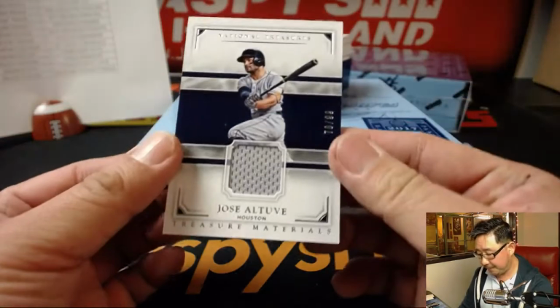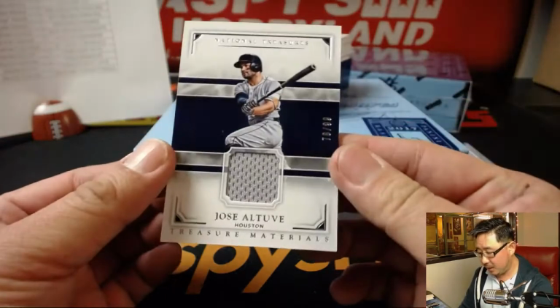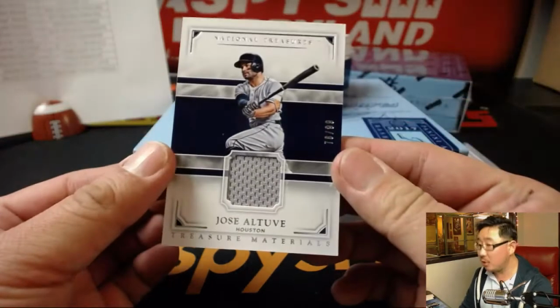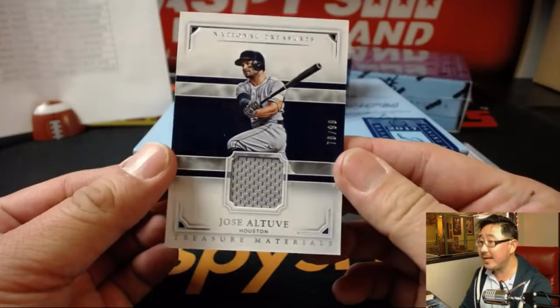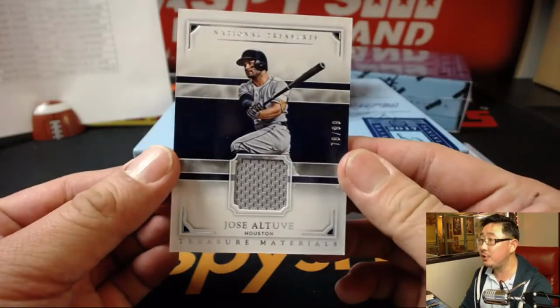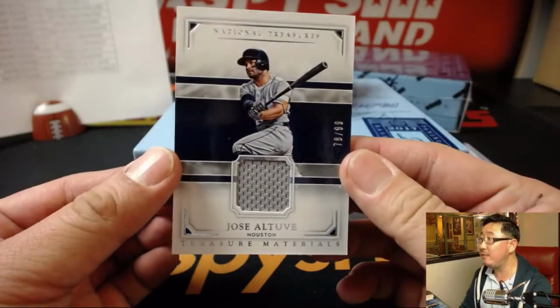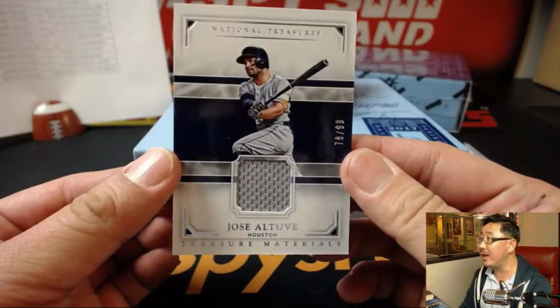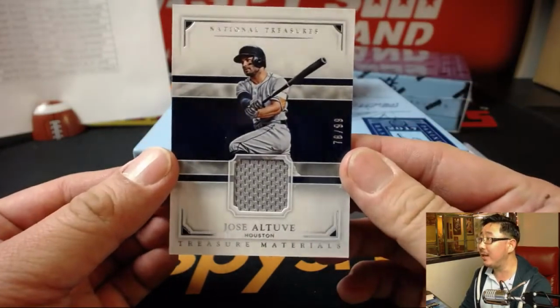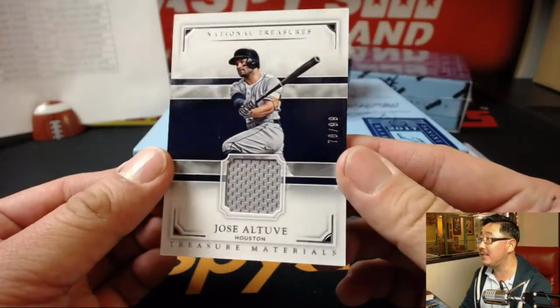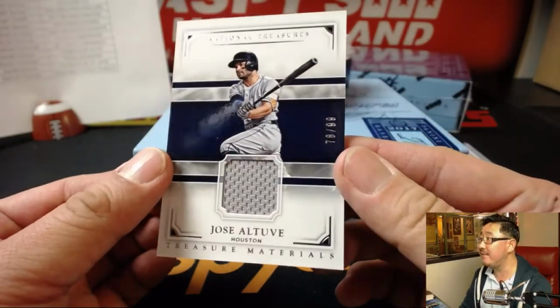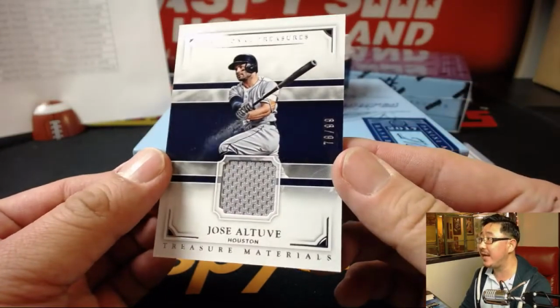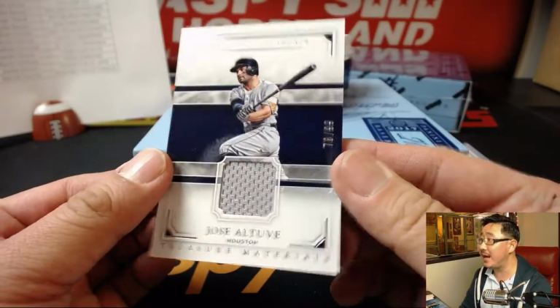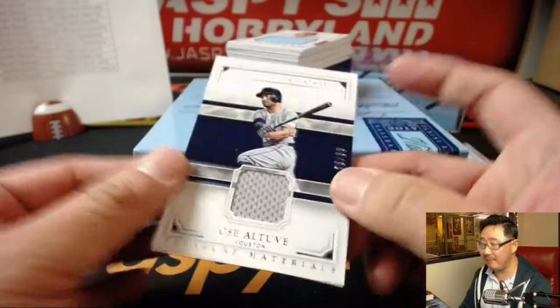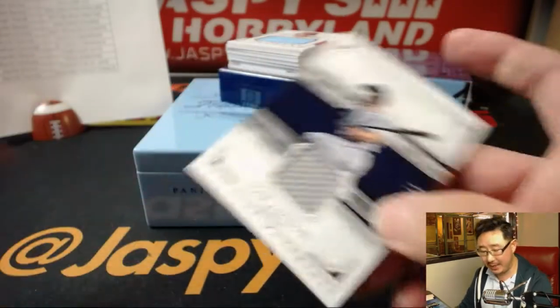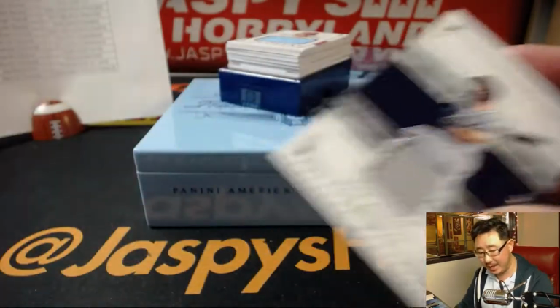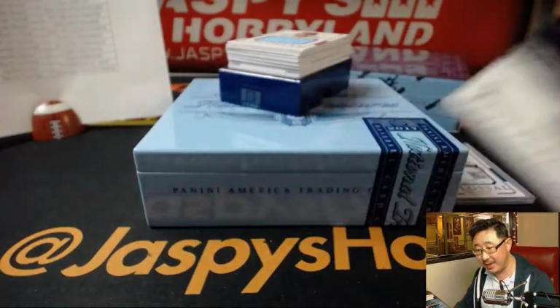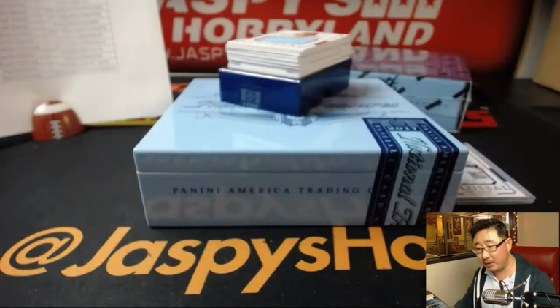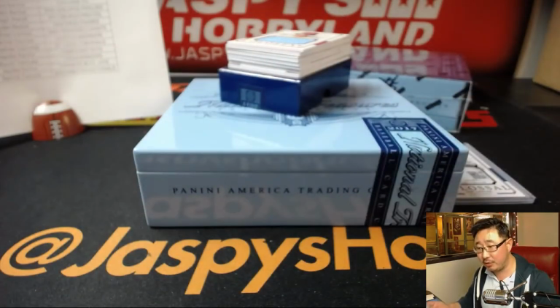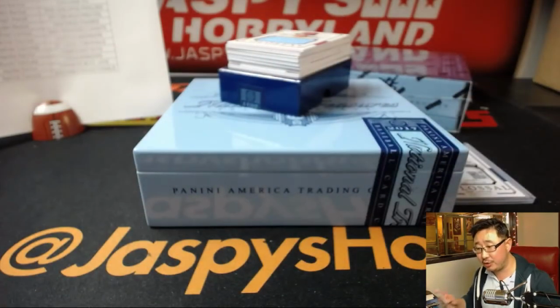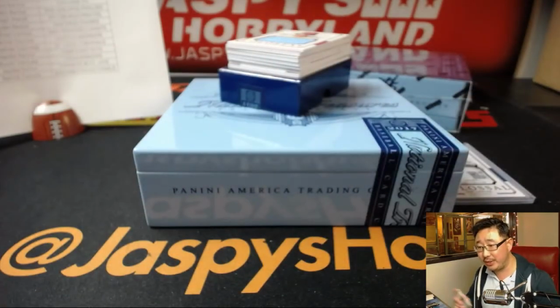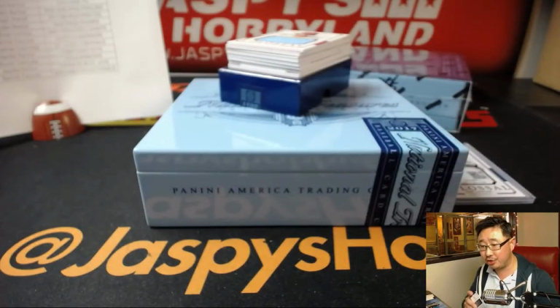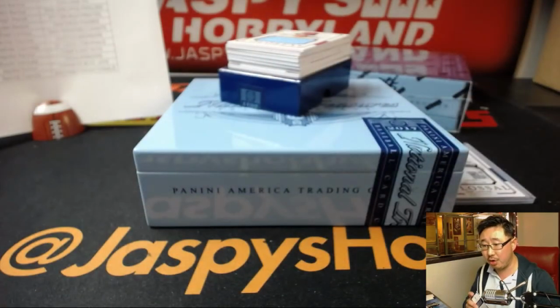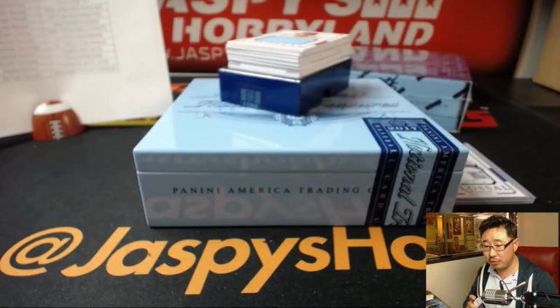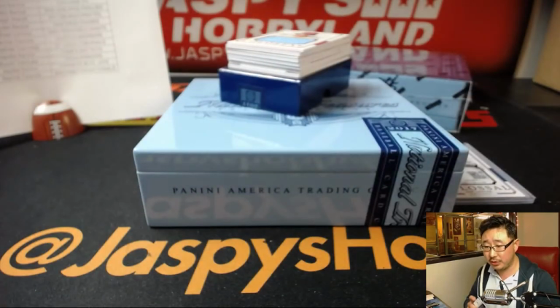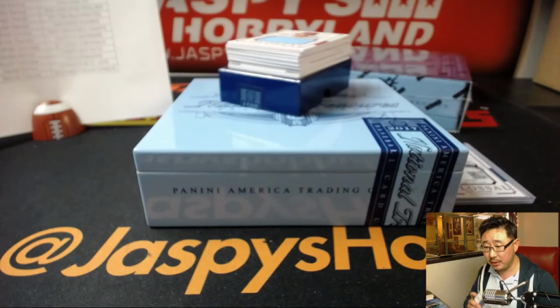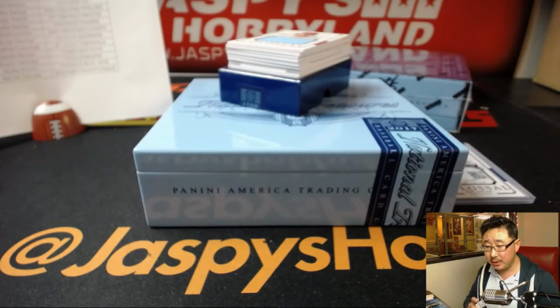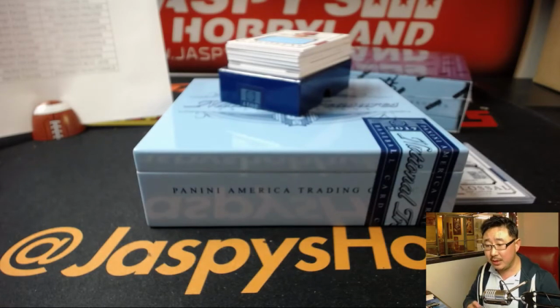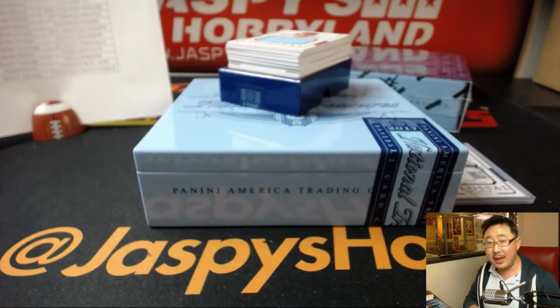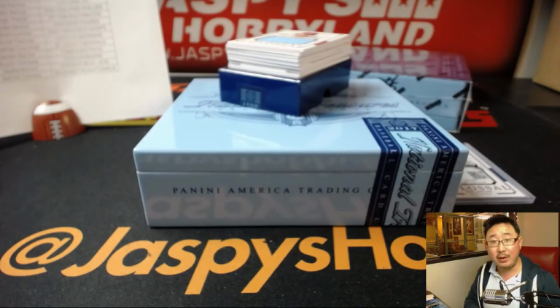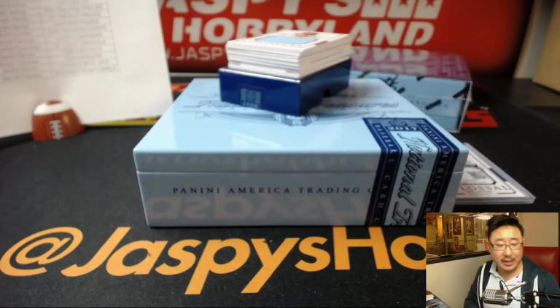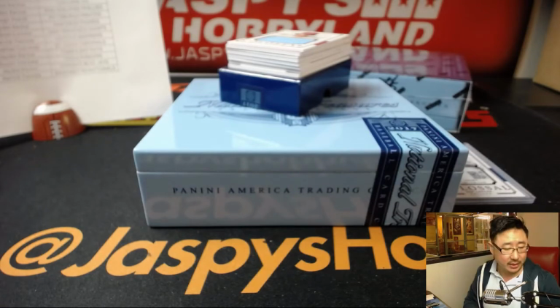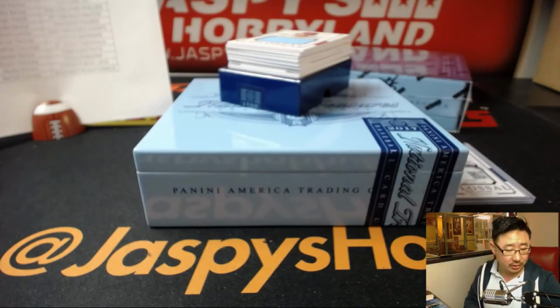Next one is Jose Altuve Relic, 78 out of 99. That'll go to the Strohs with the Astros.